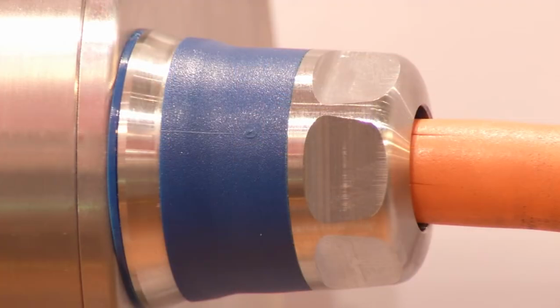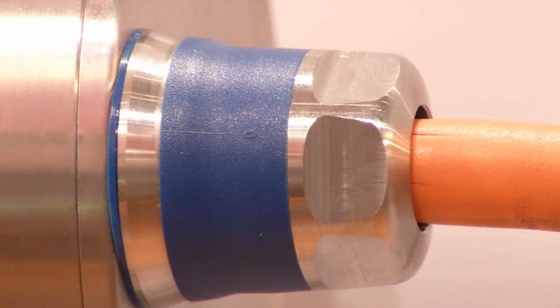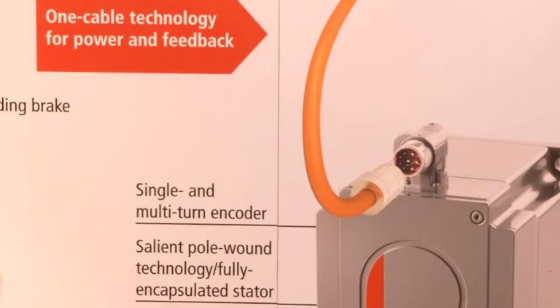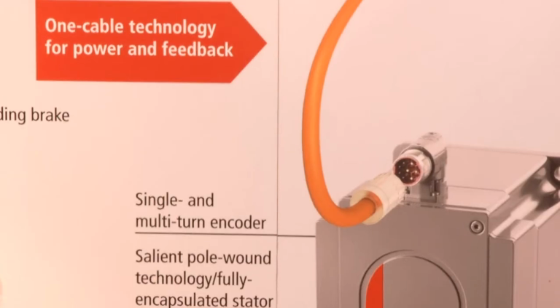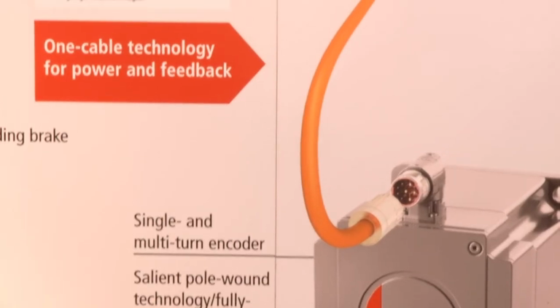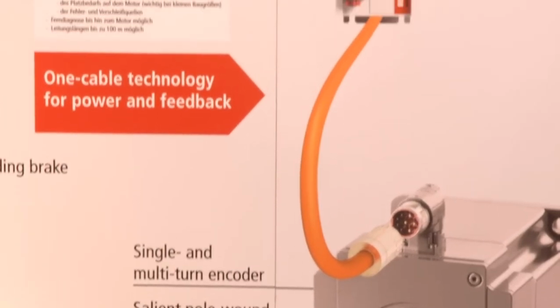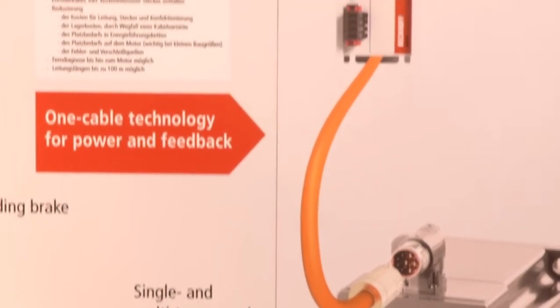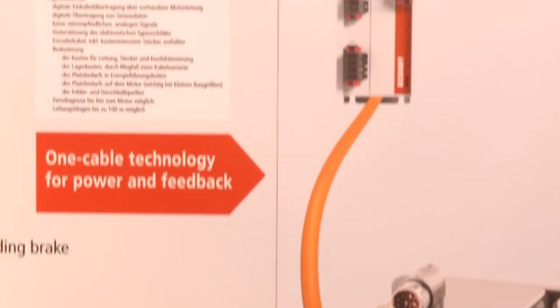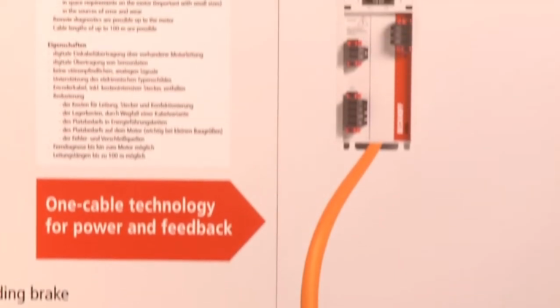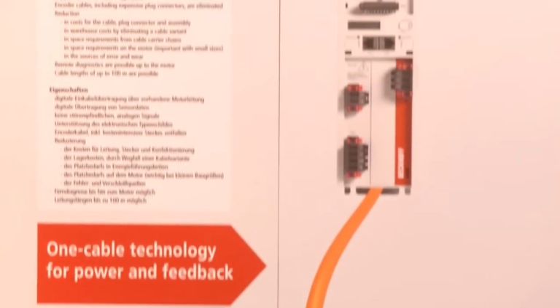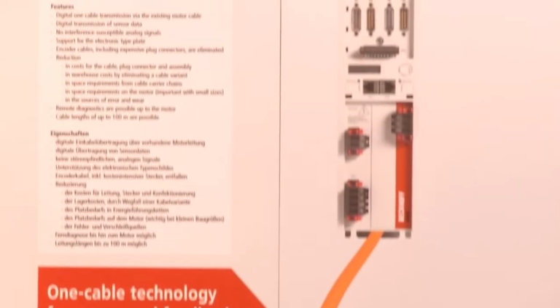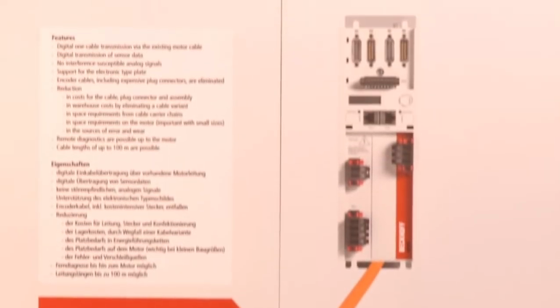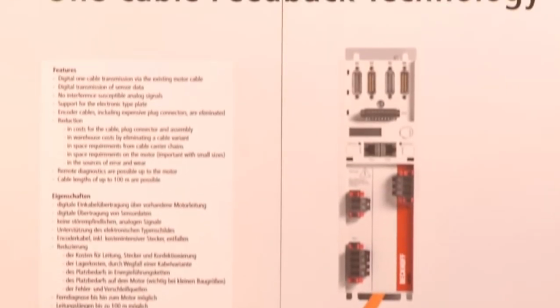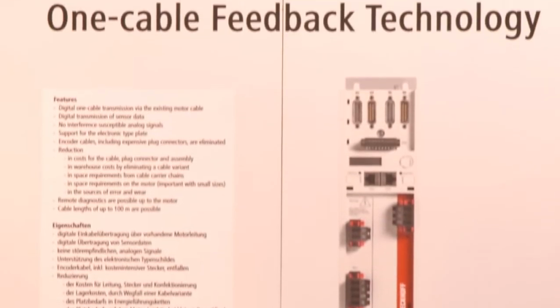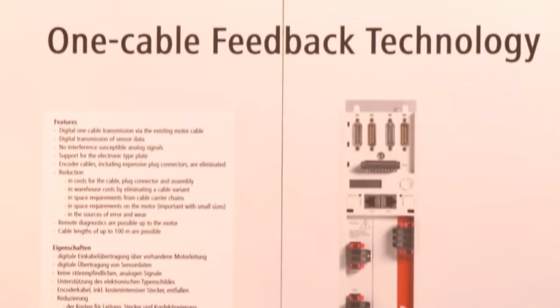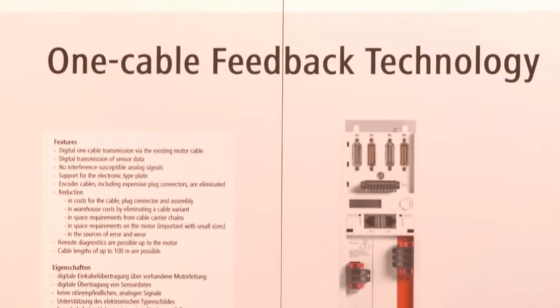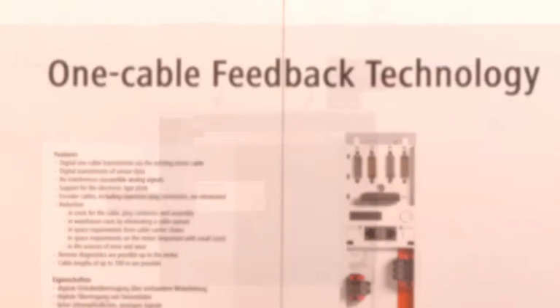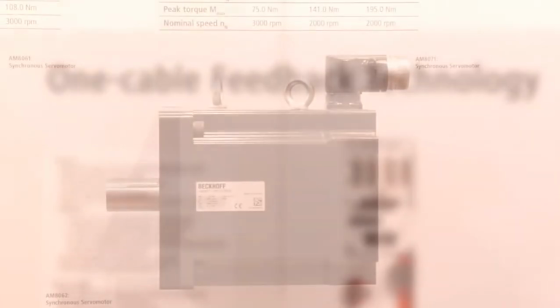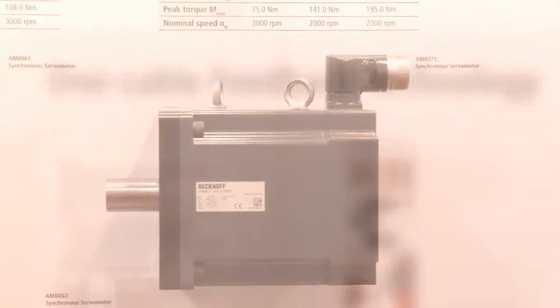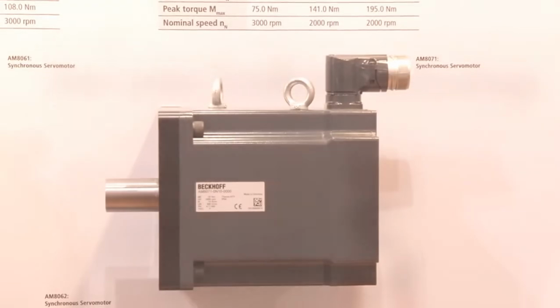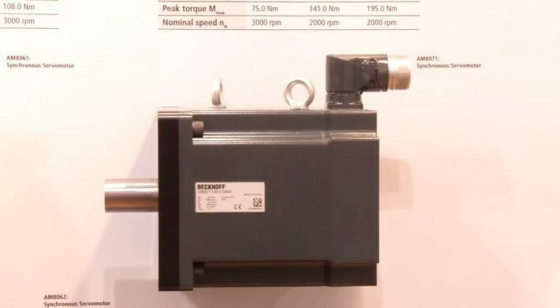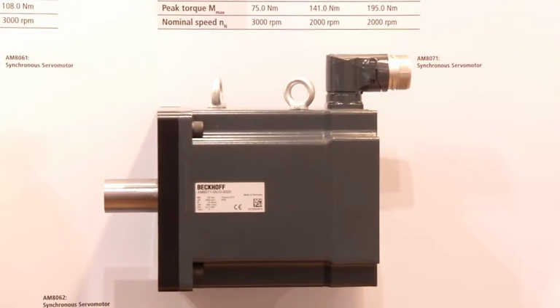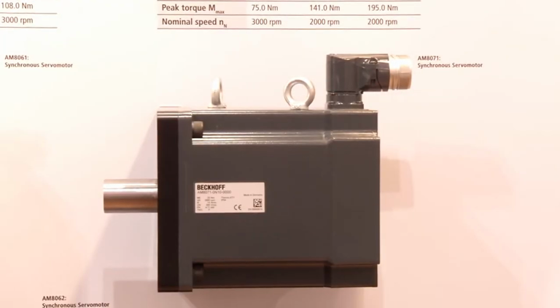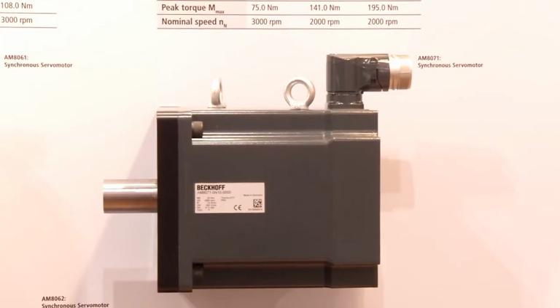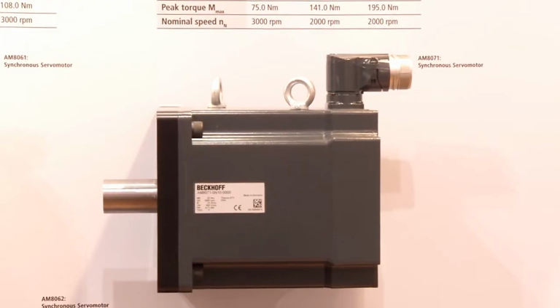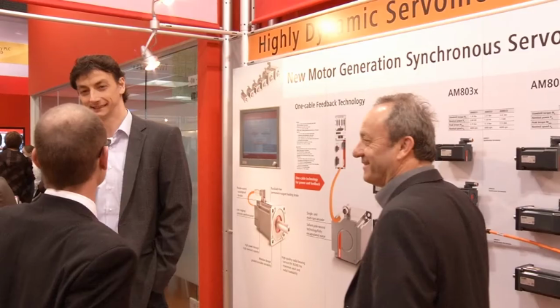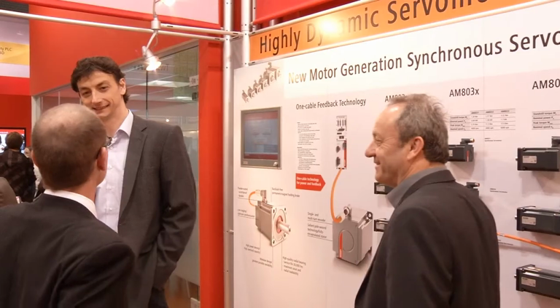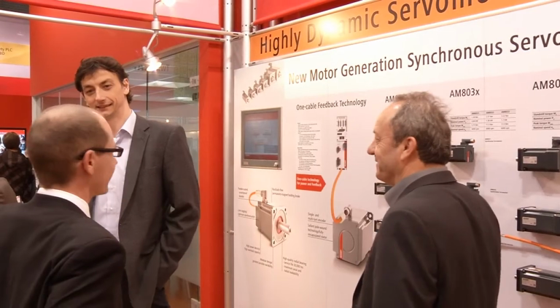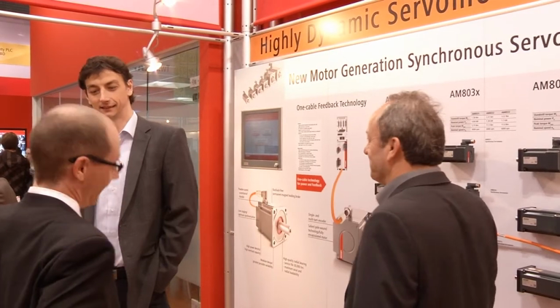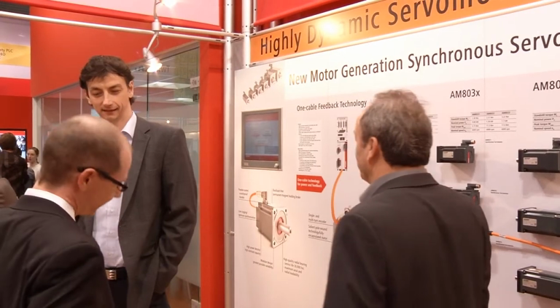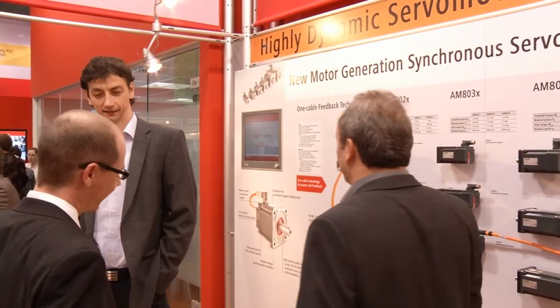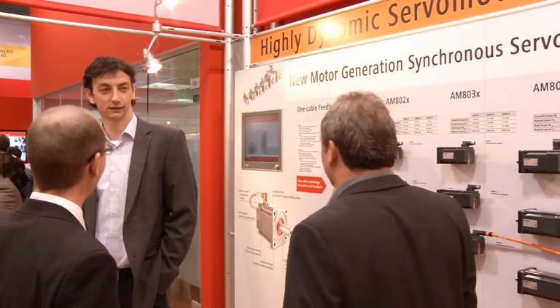A highlight is the new OneCable technology, combining power and feedback in a single standard motor cable.